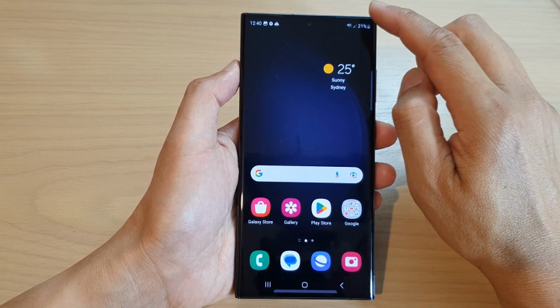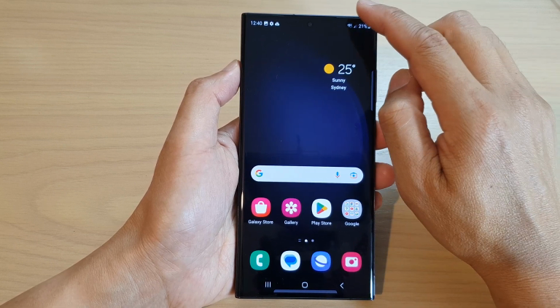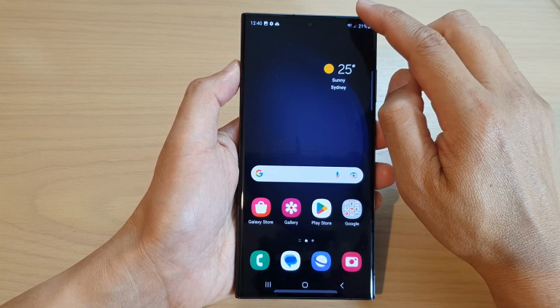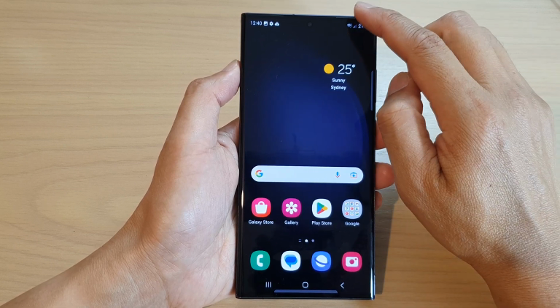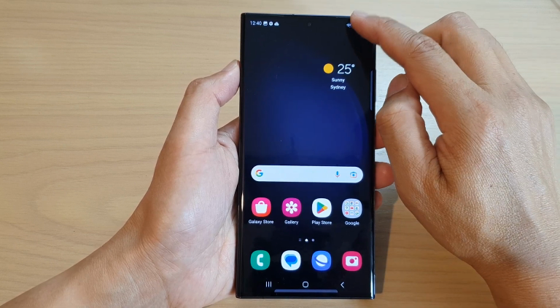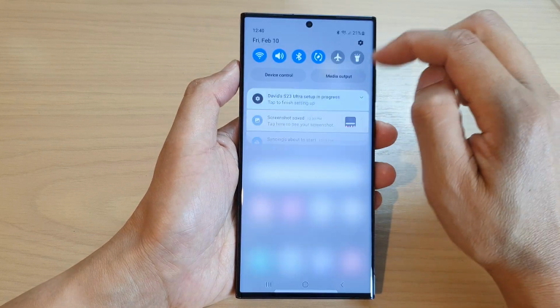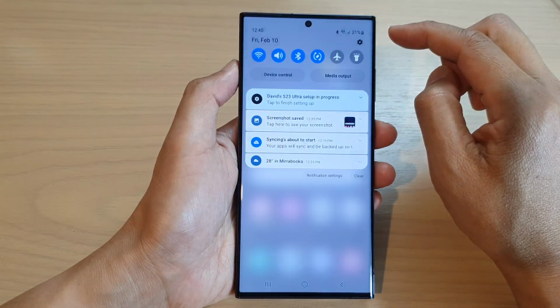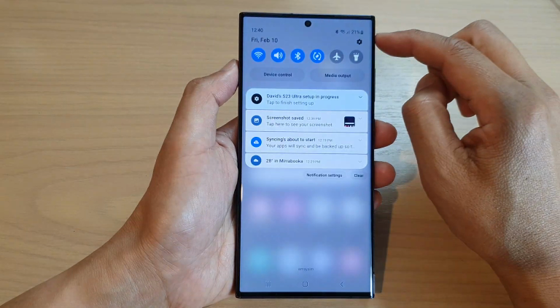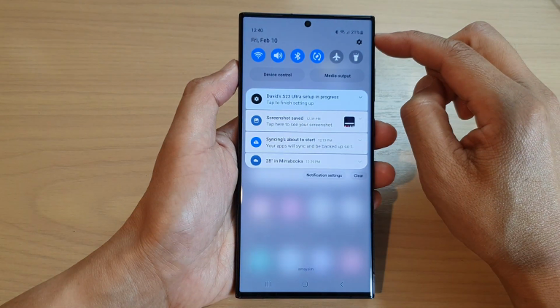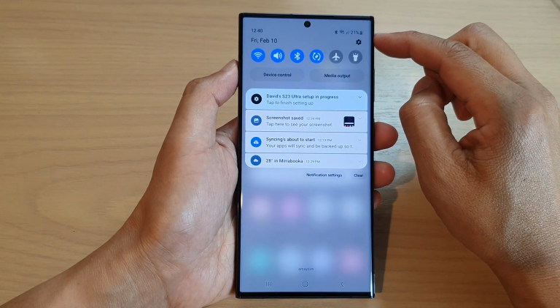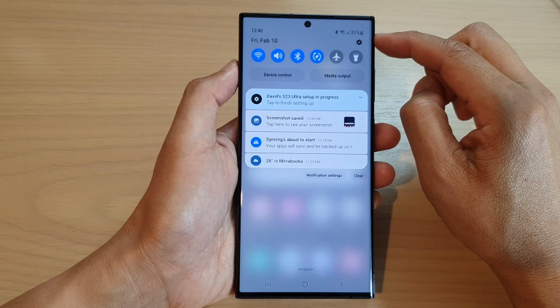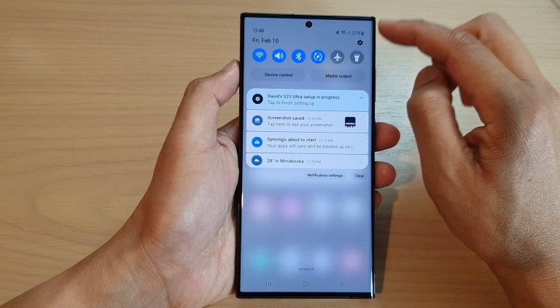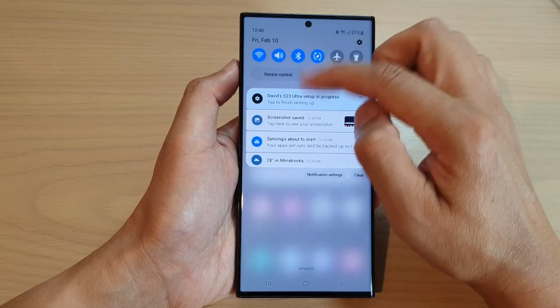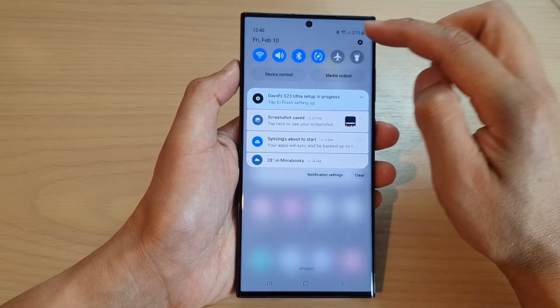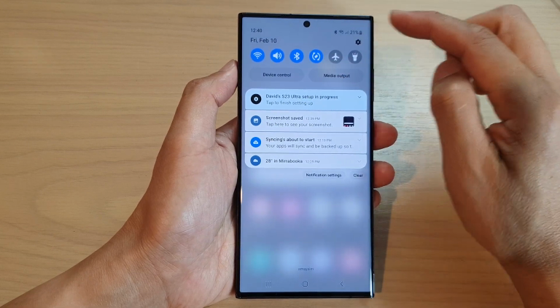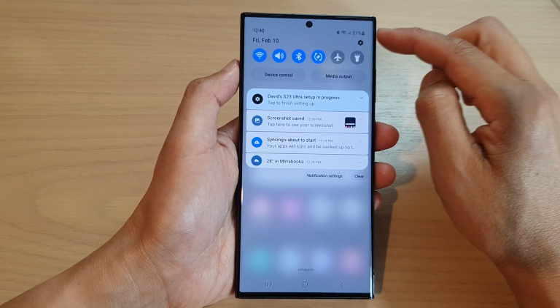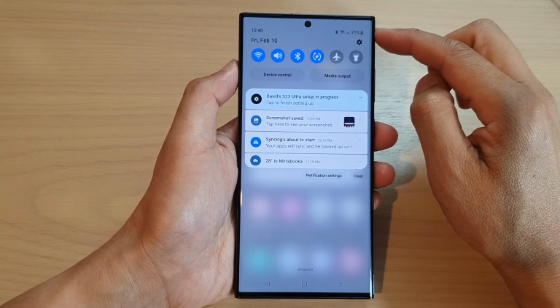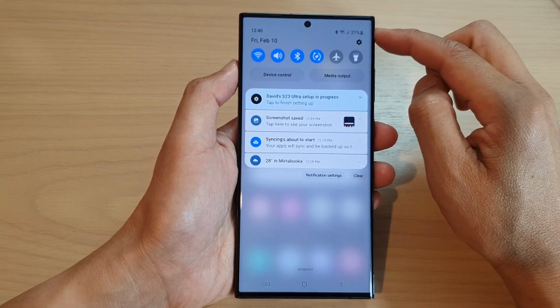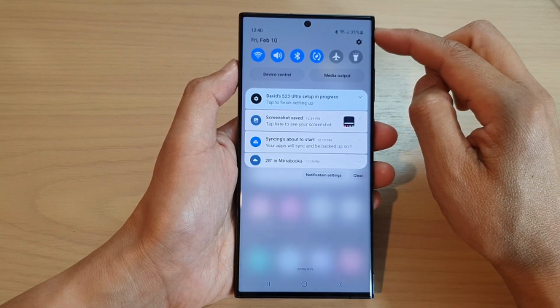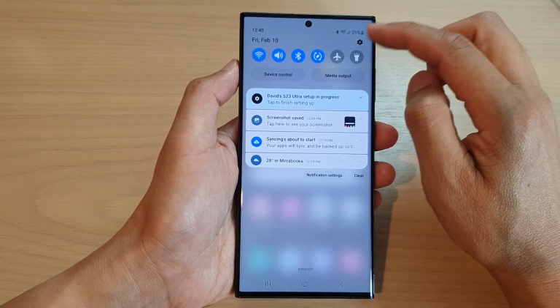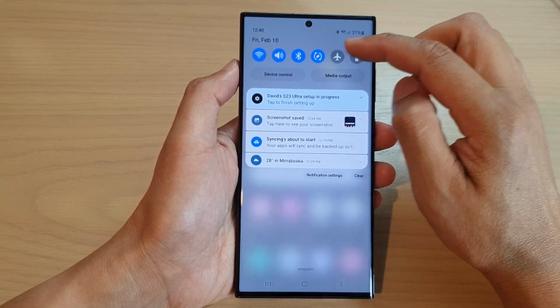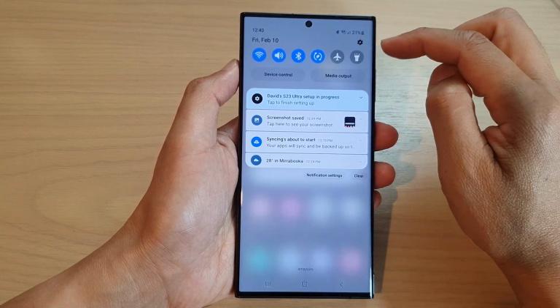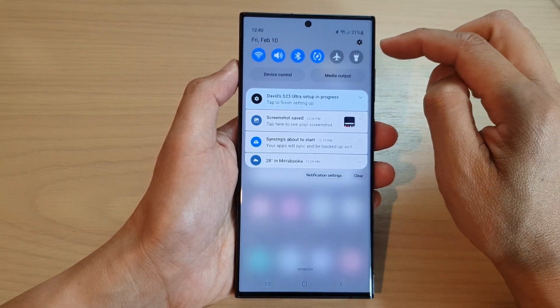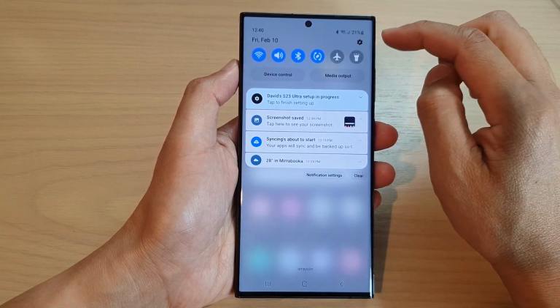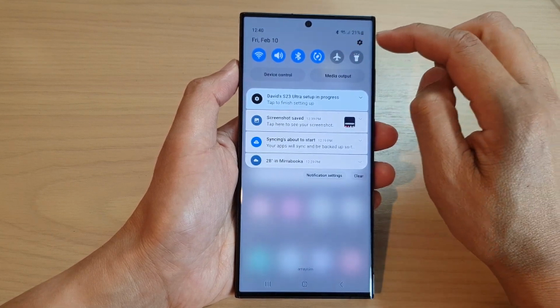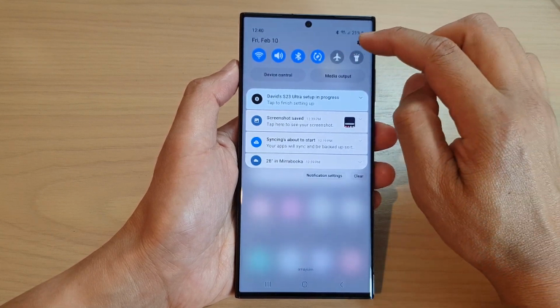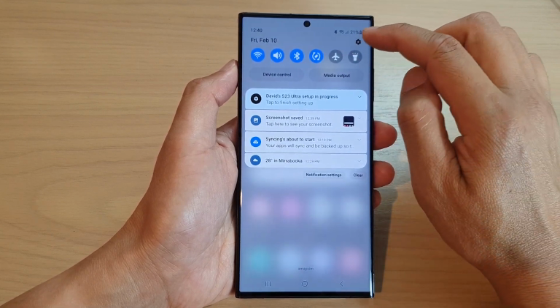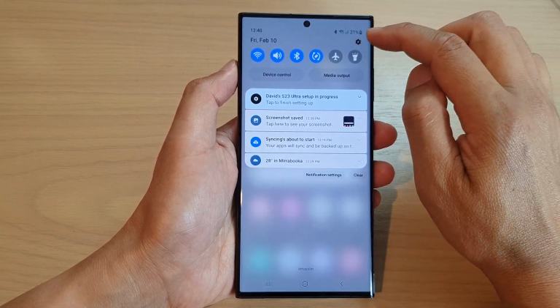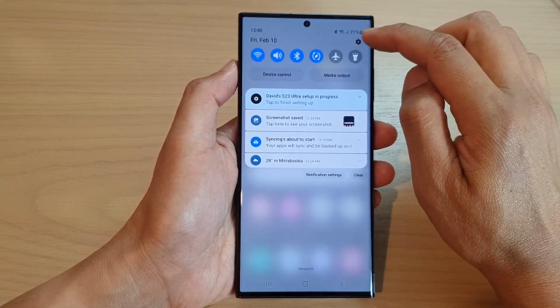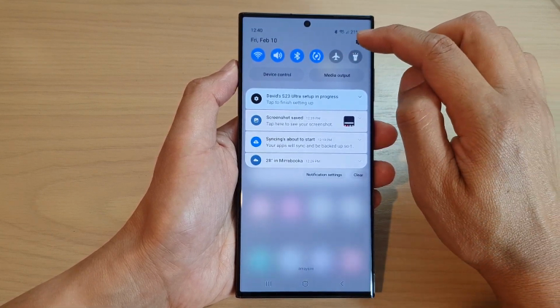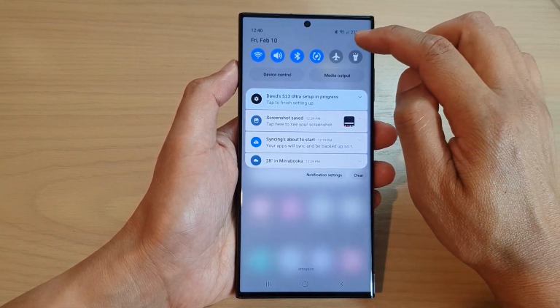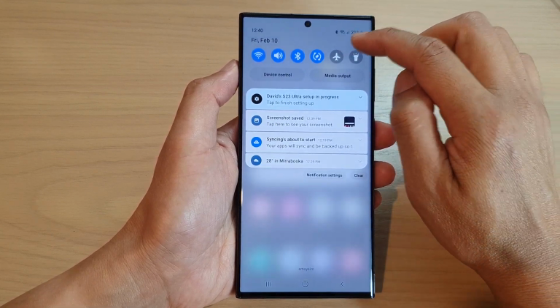To do that, swipe down at the top to open up quick settings, and in the quick settings panel, tap on the settings icon.